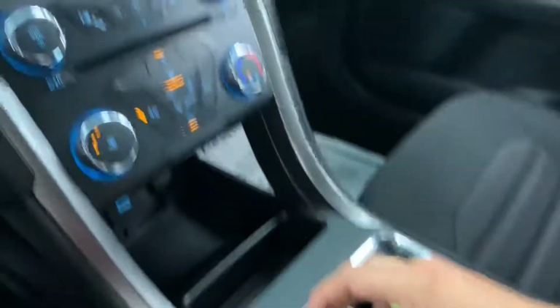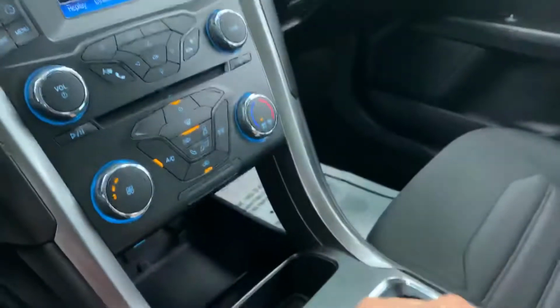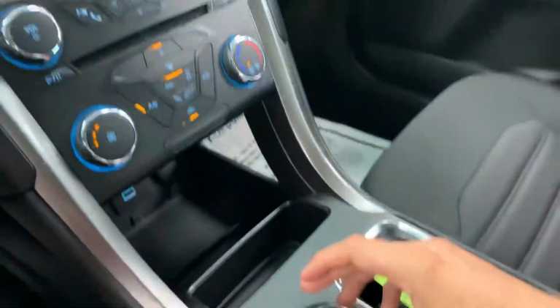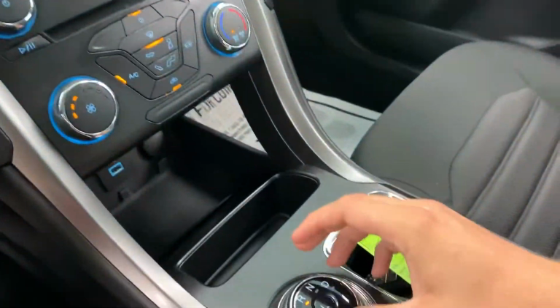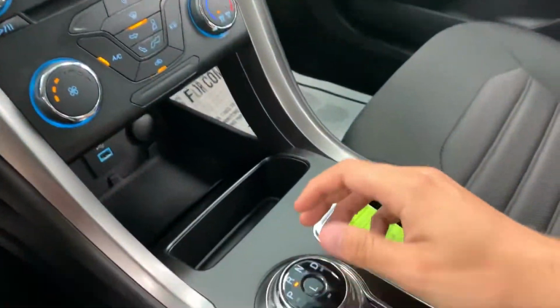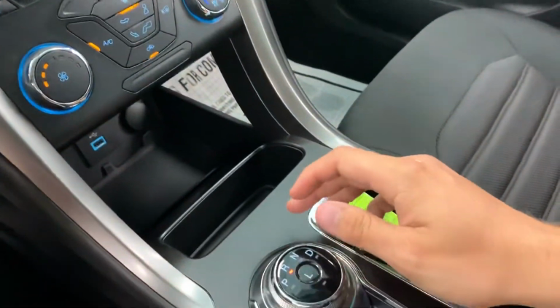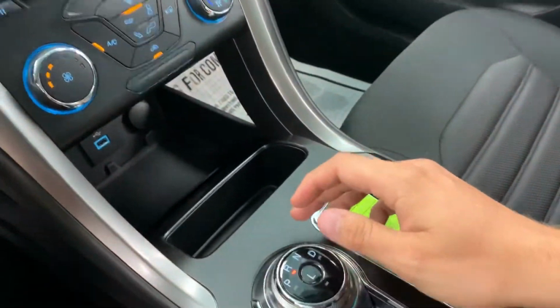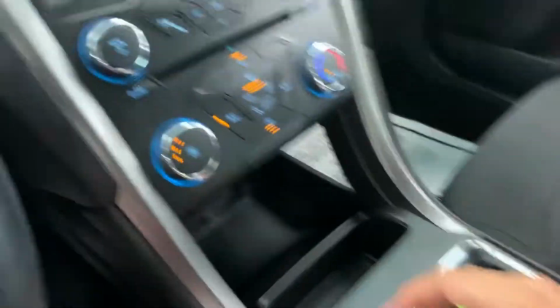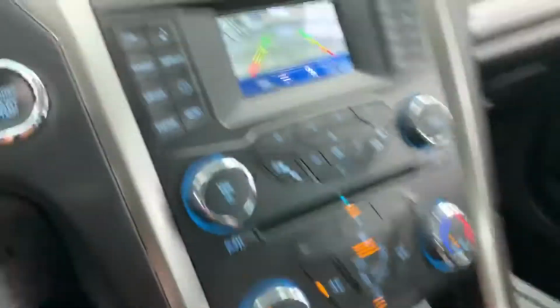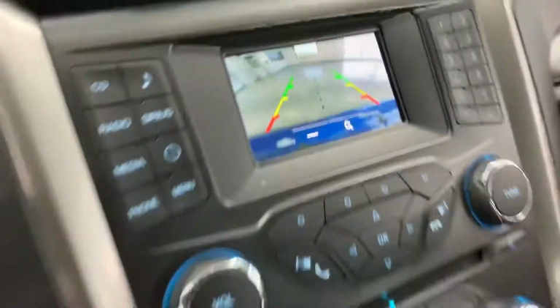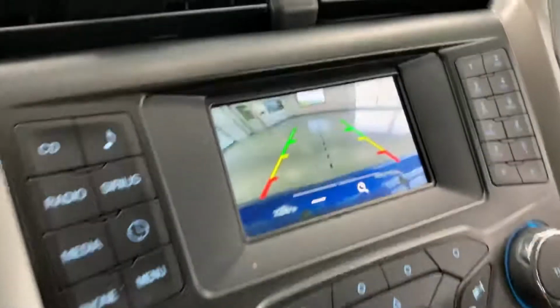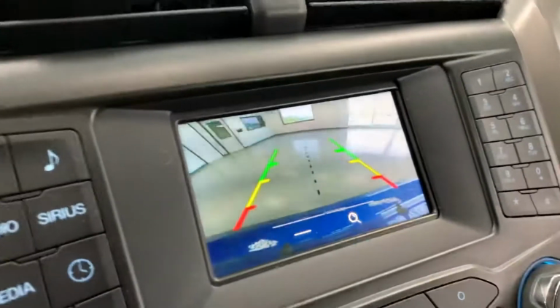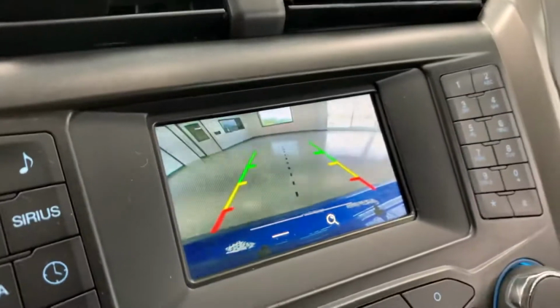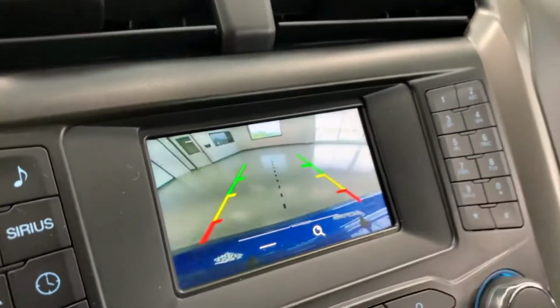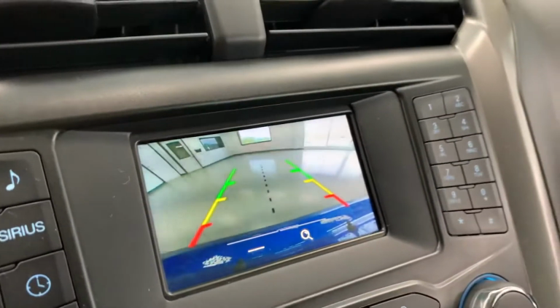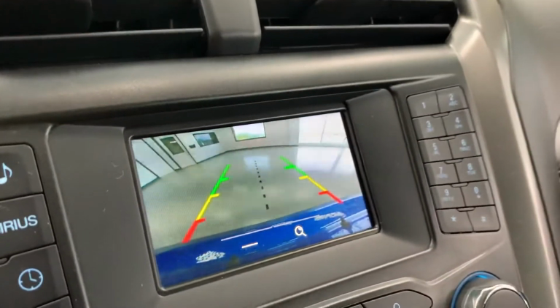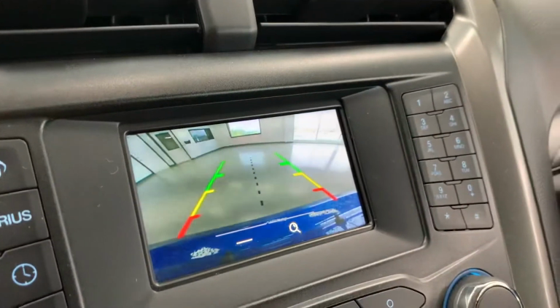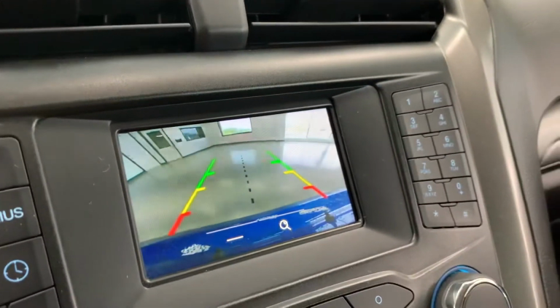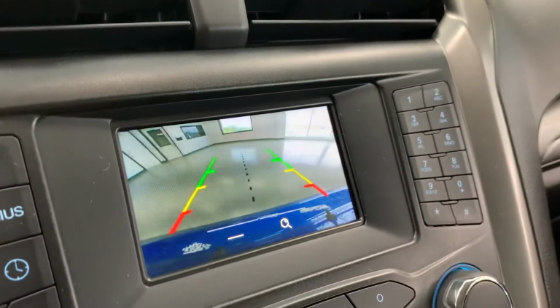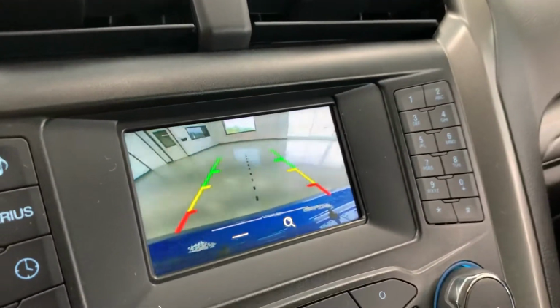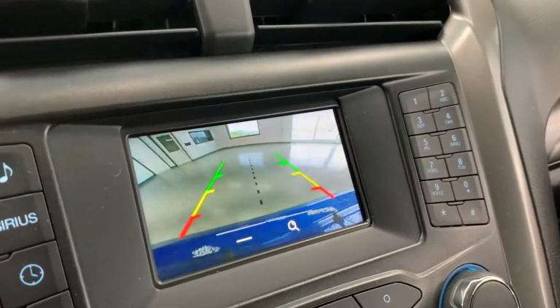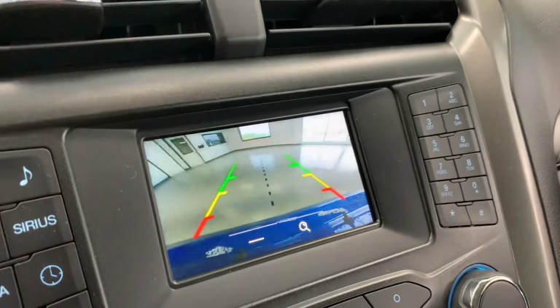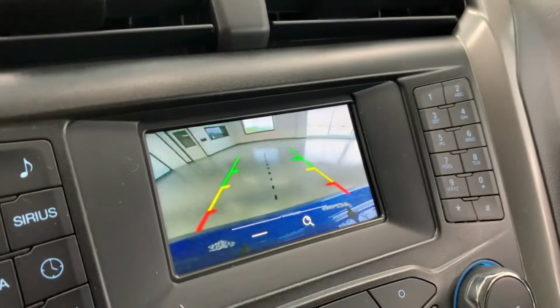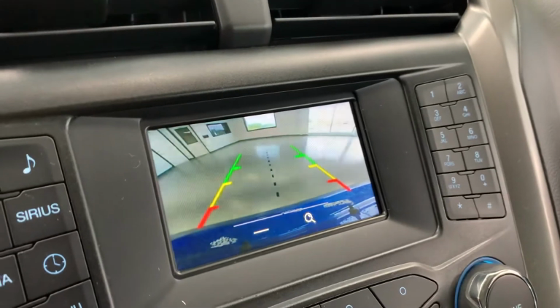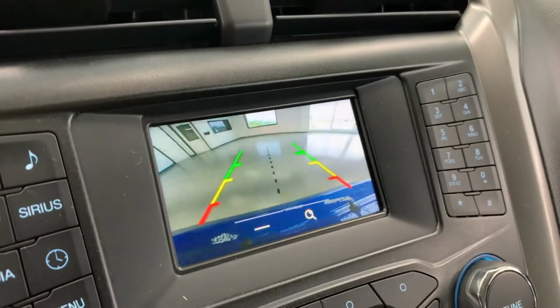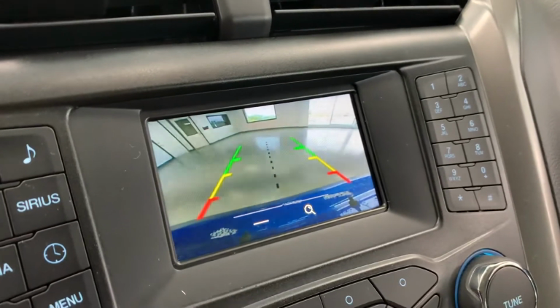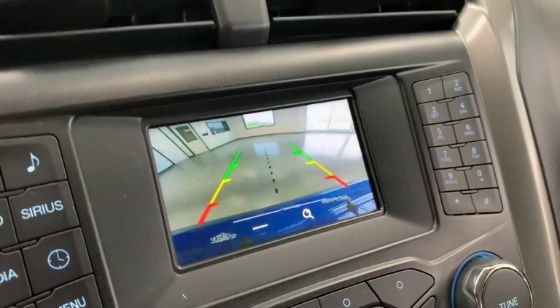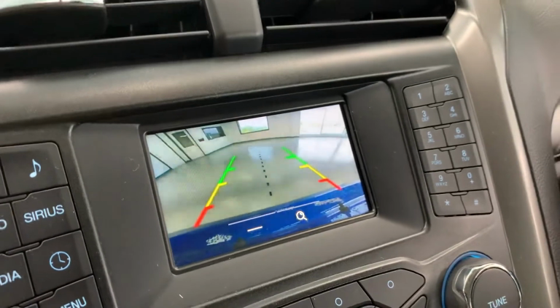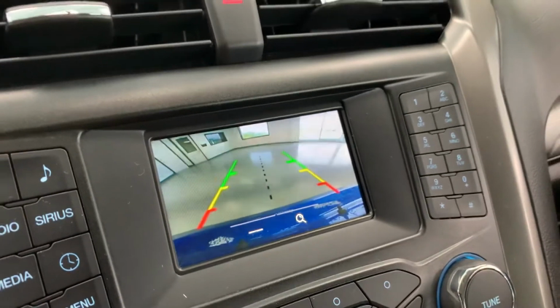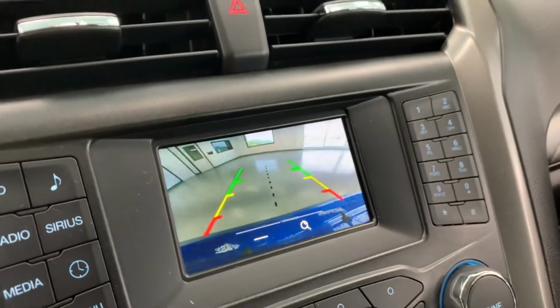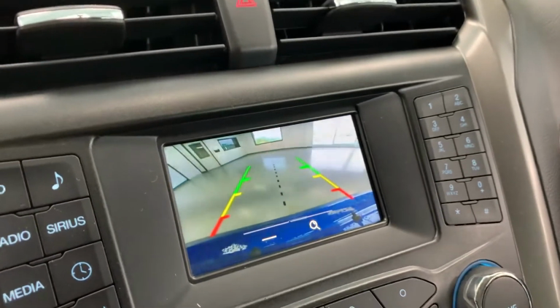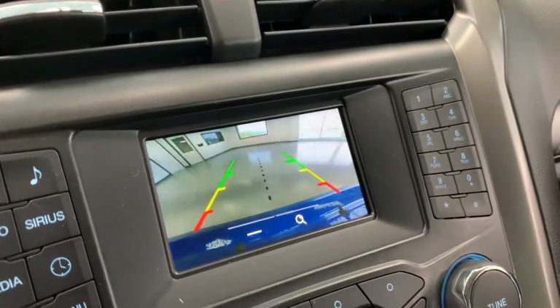Just throwing it in reverse to let you see the backup camera — nice, clear, crisp backup camera with a predictive line there to let you know how close you're getting to something.